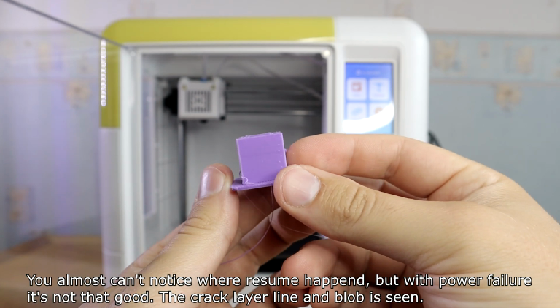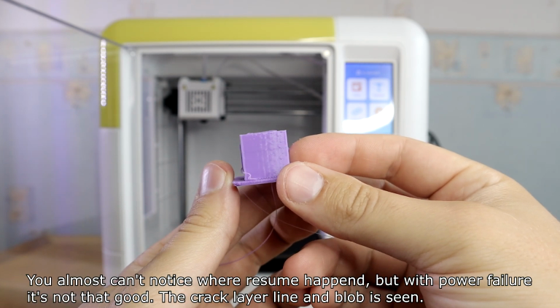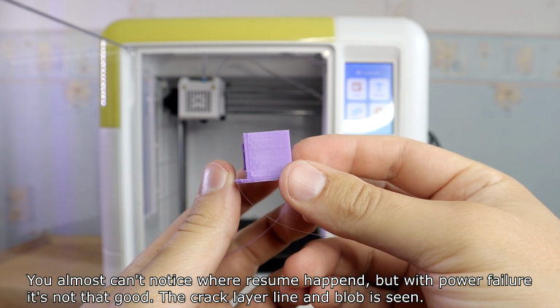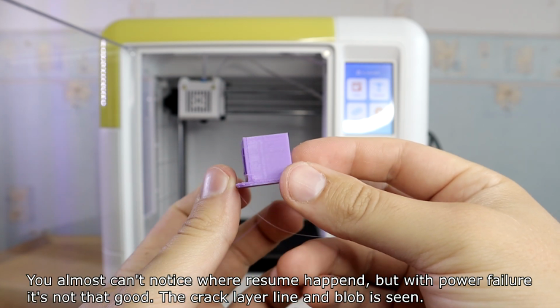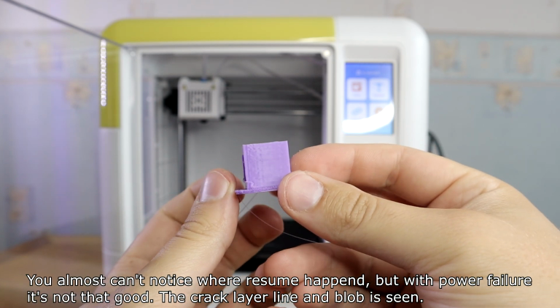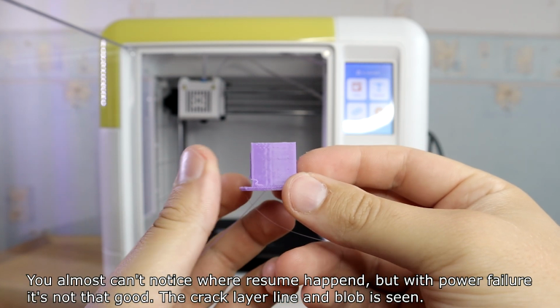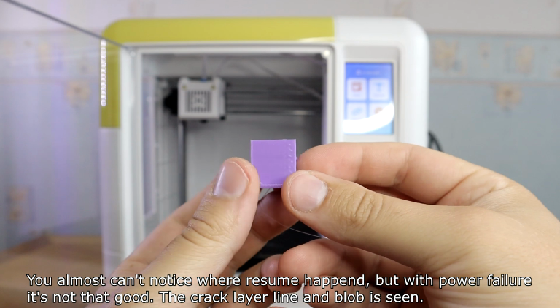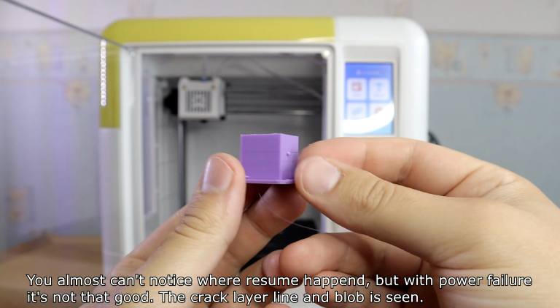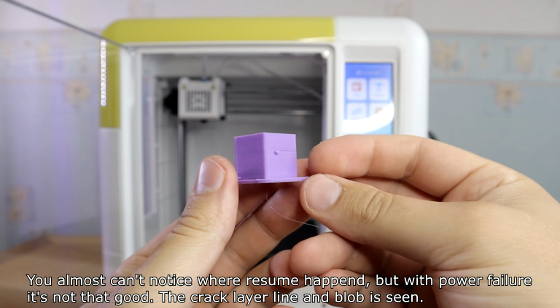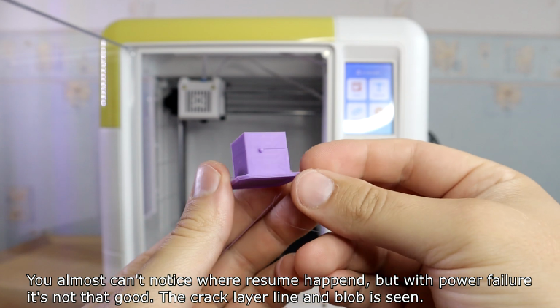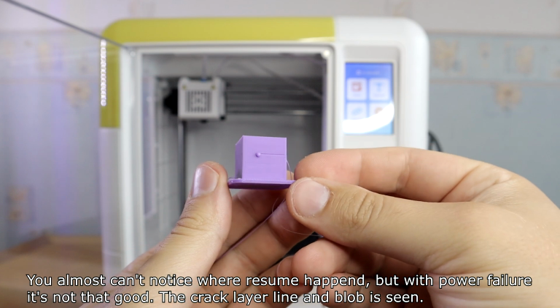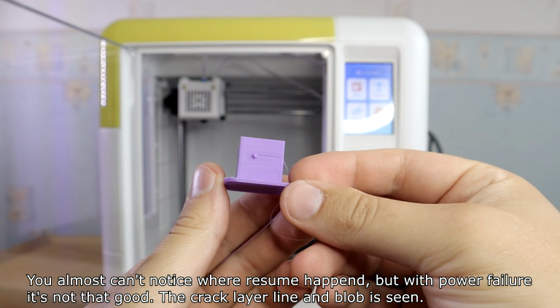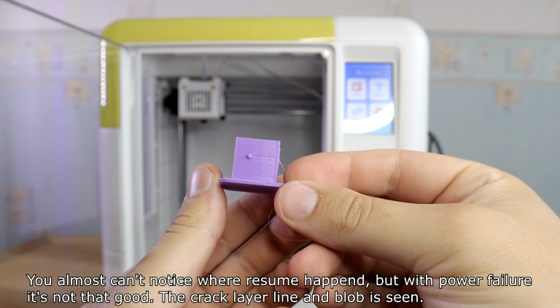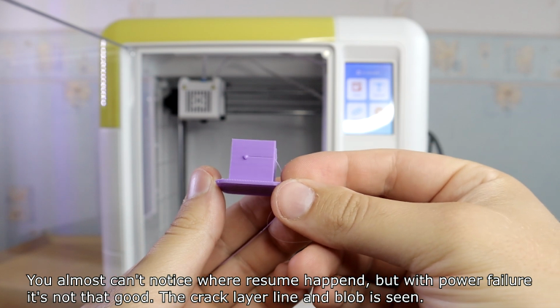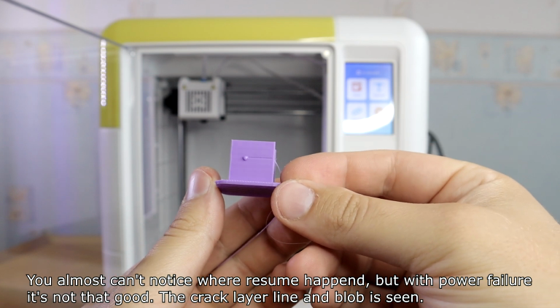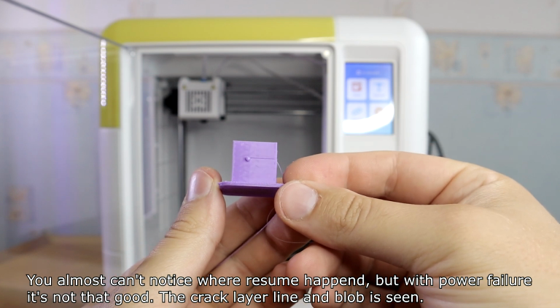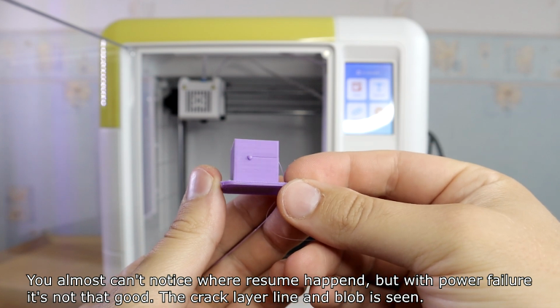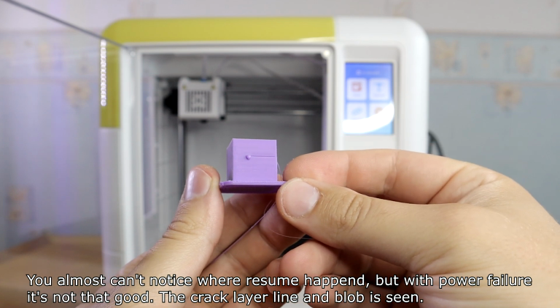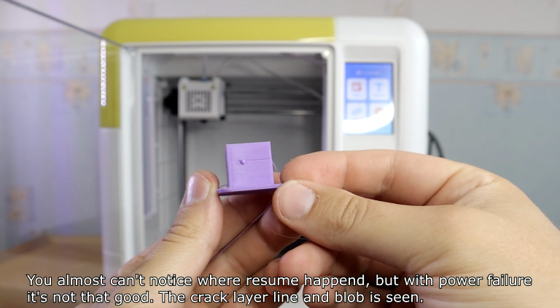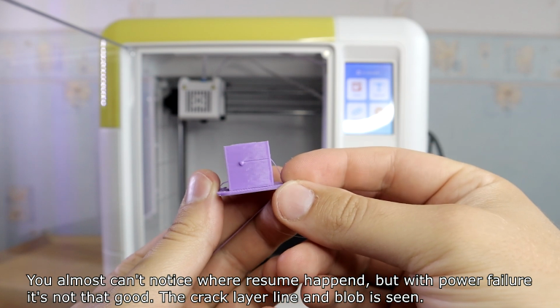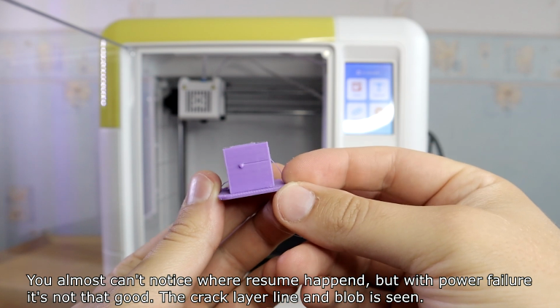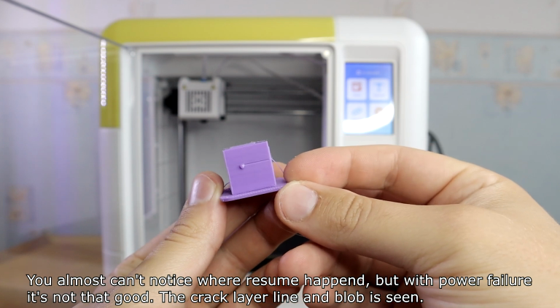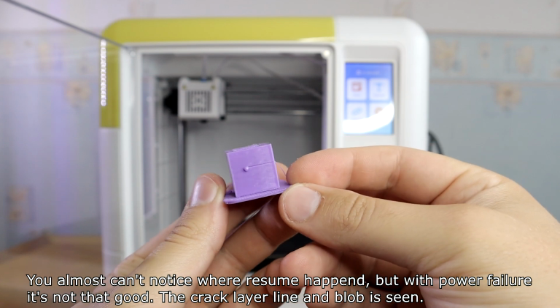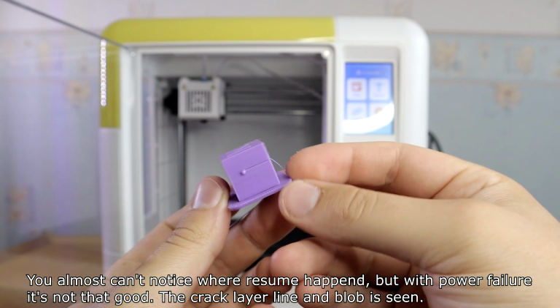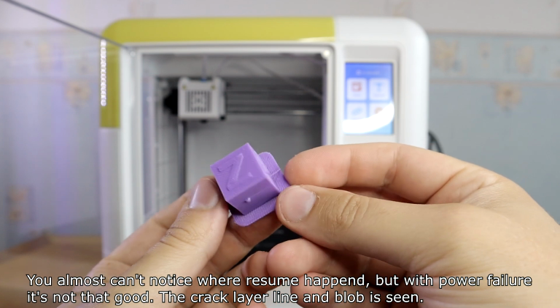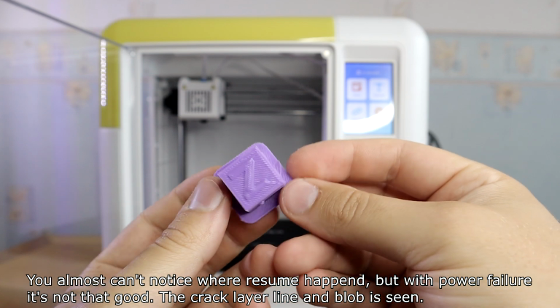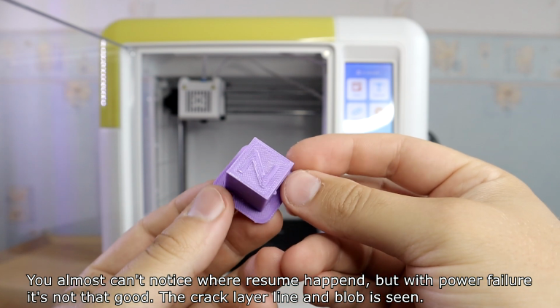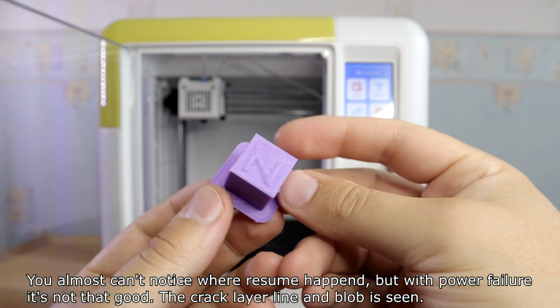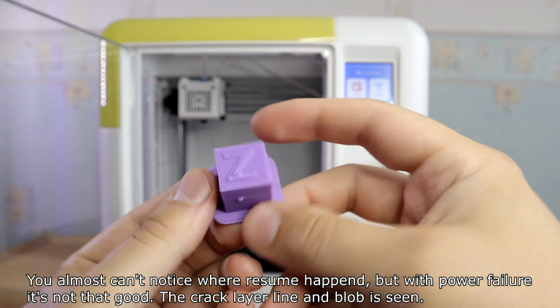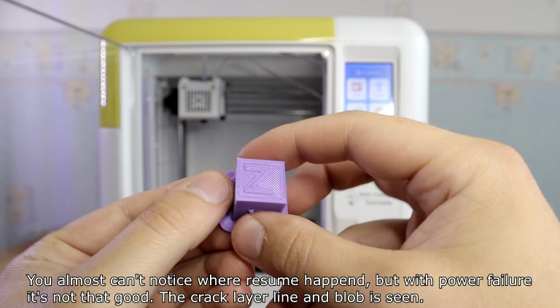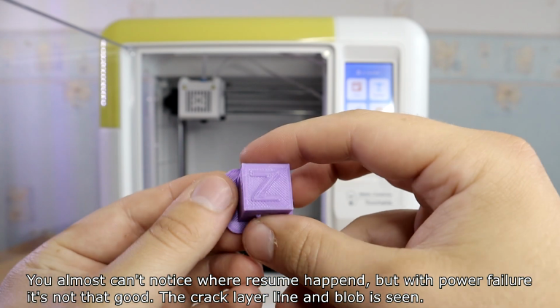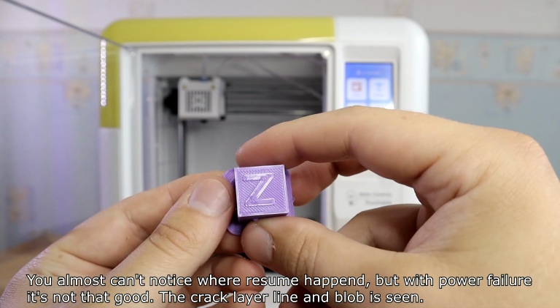You can almost not notice where the filament runout resume happened, but with the power failure resume it's not that good — a cracked layer line and blob are visible.